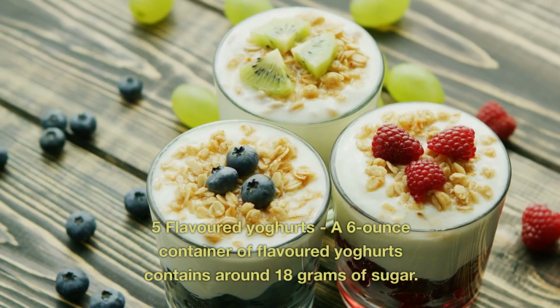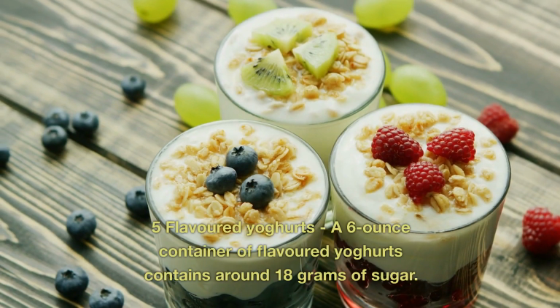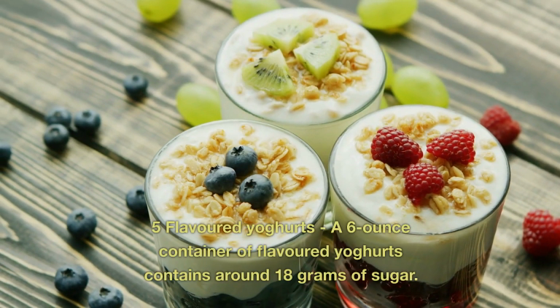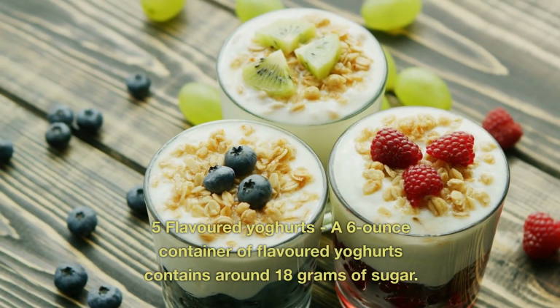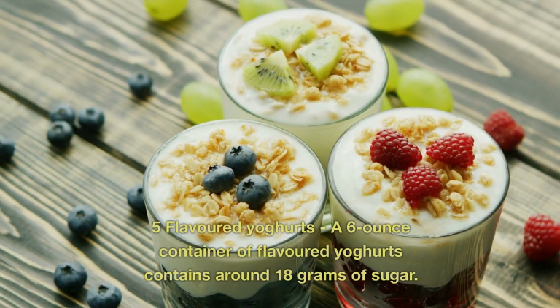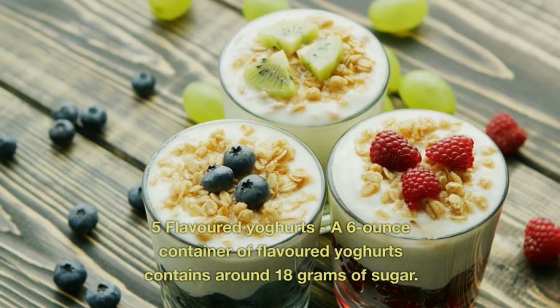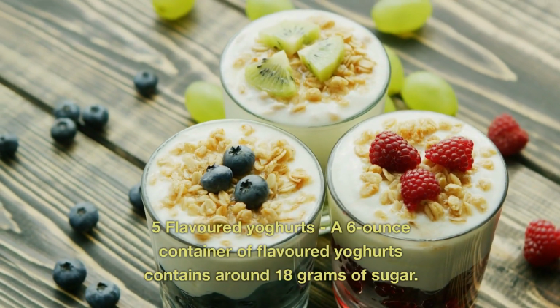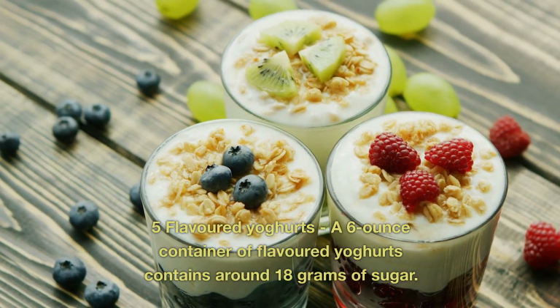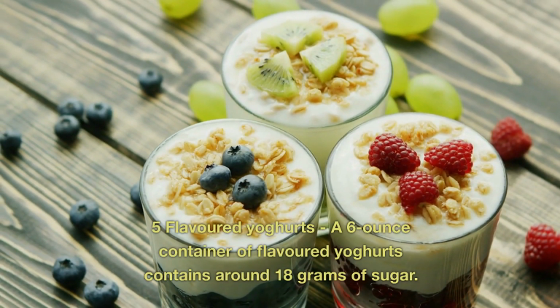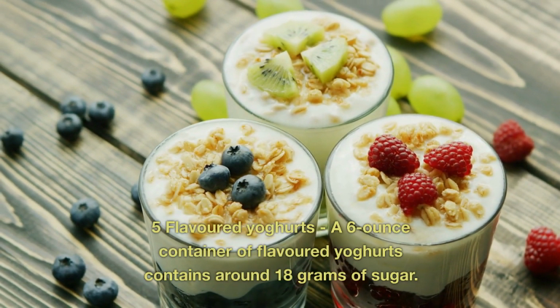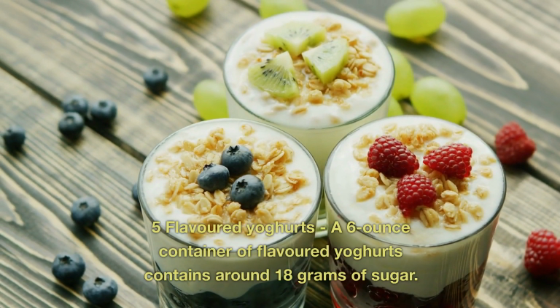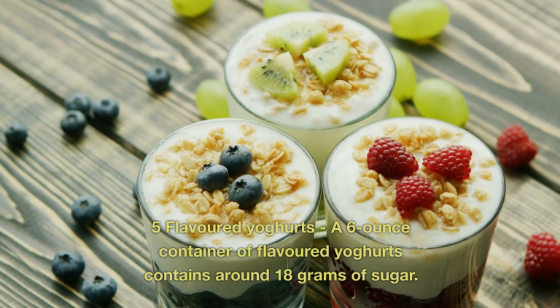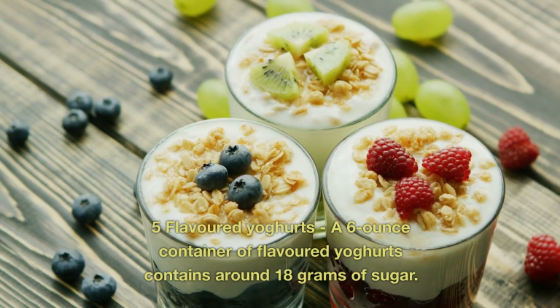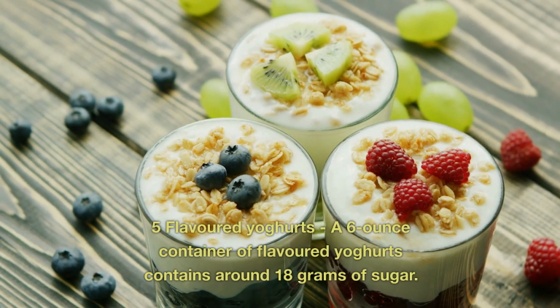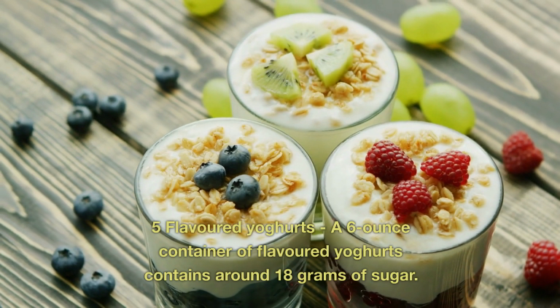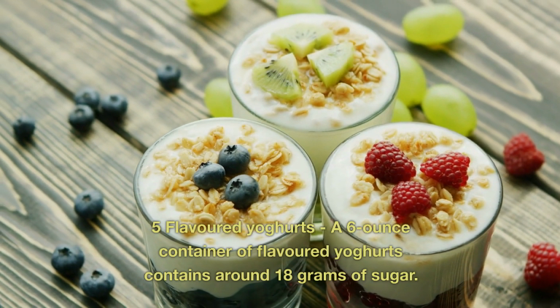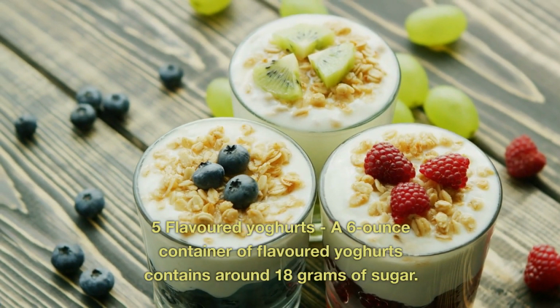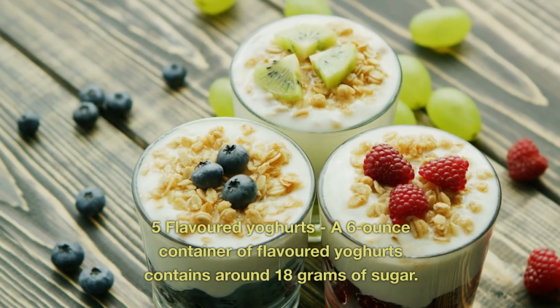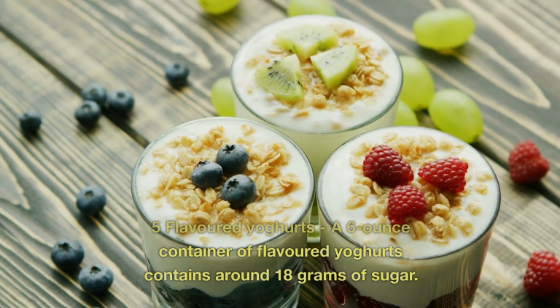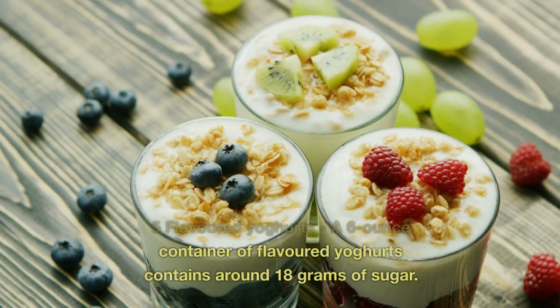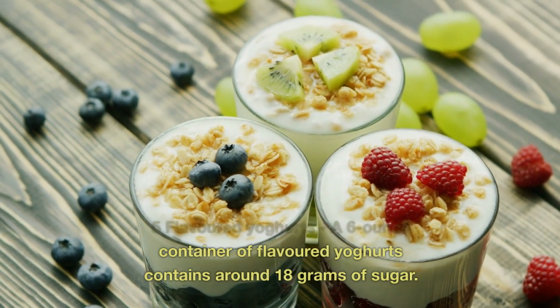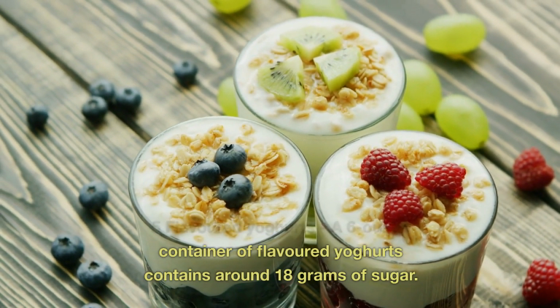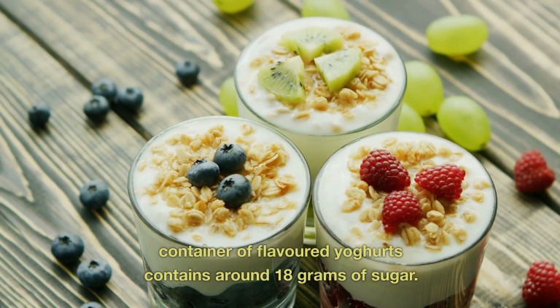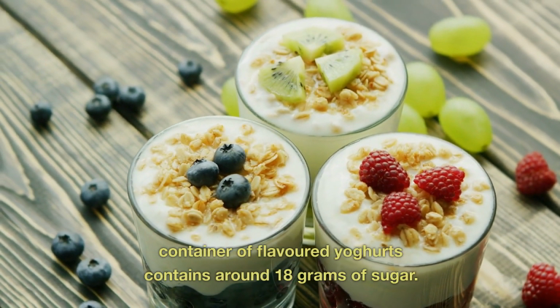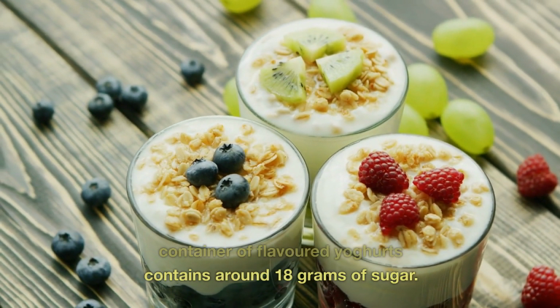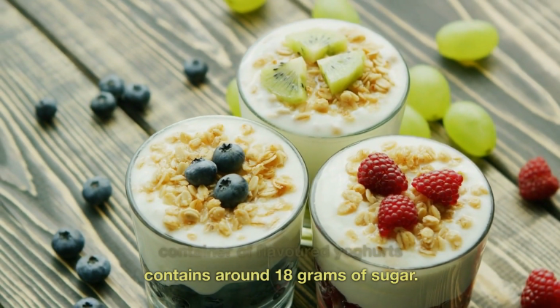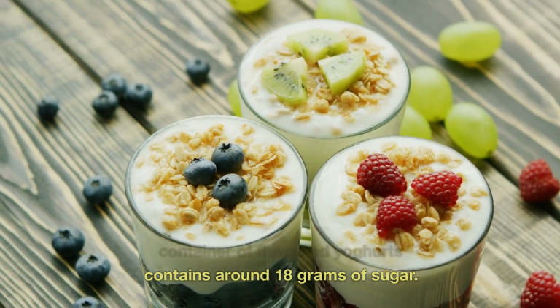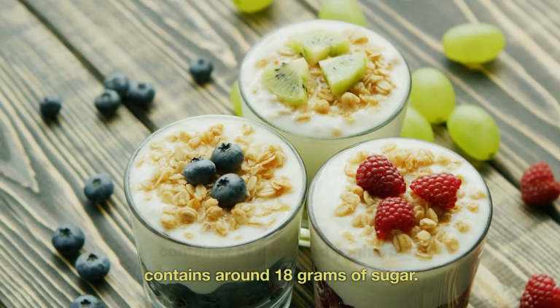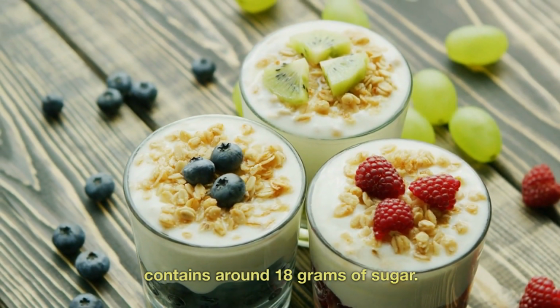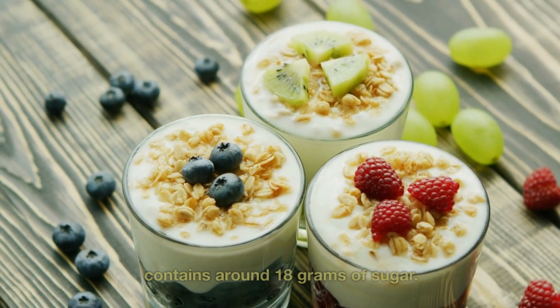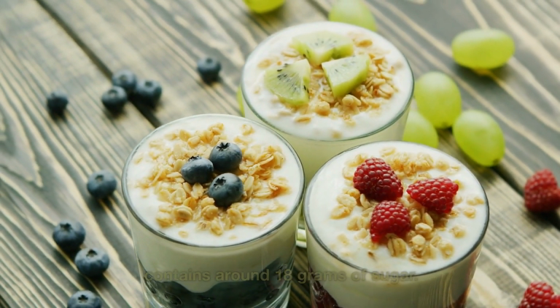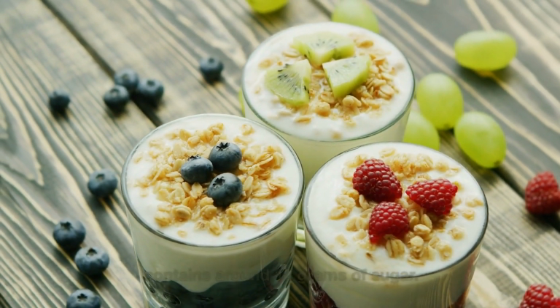5. Flavored Yogurts. A 6-ounce container of flavored yogurt contains around 18 grams of sugar.